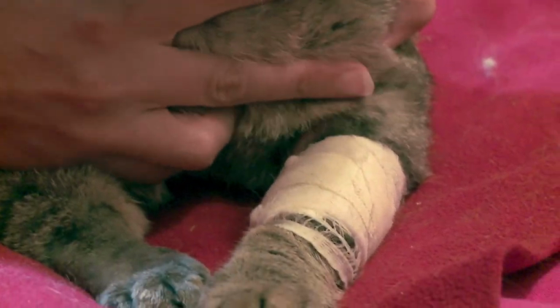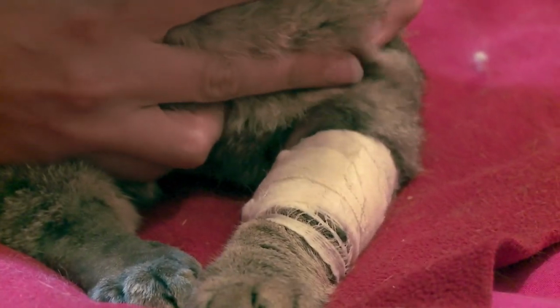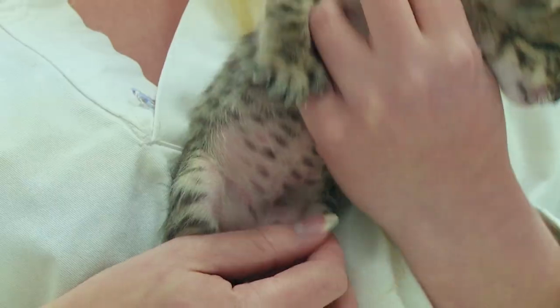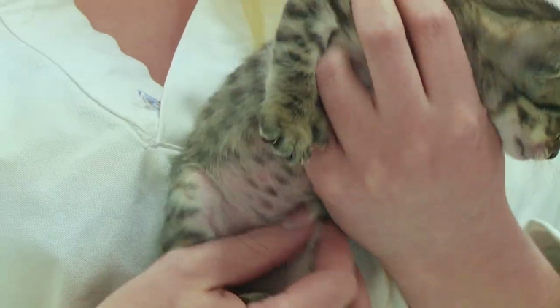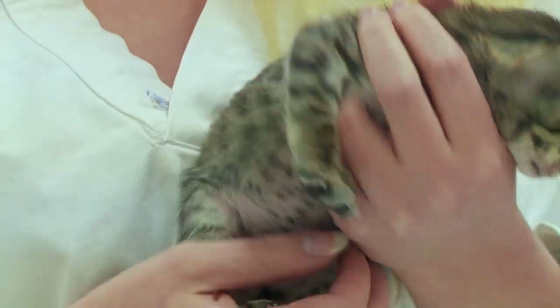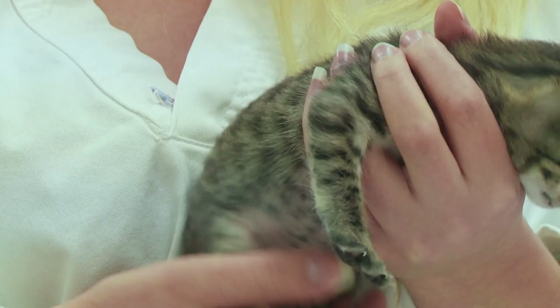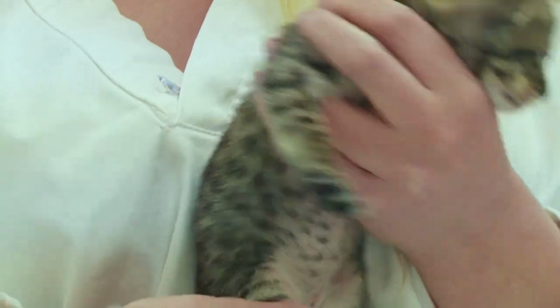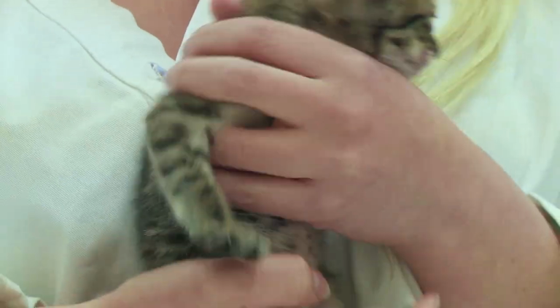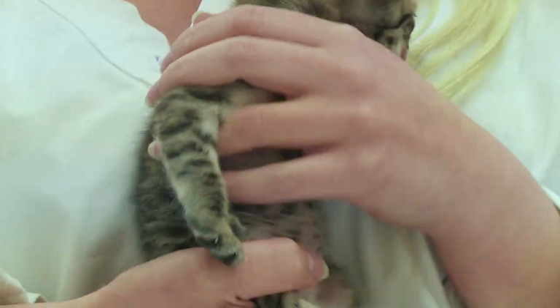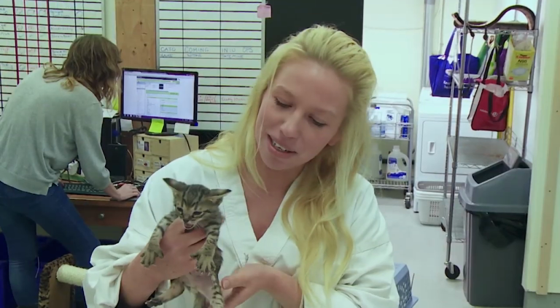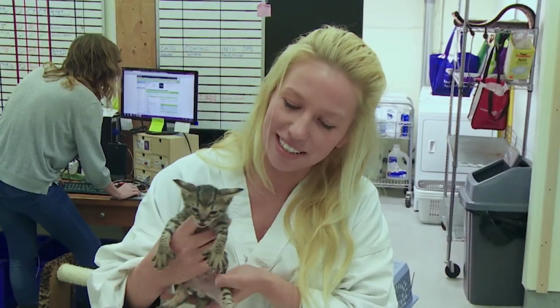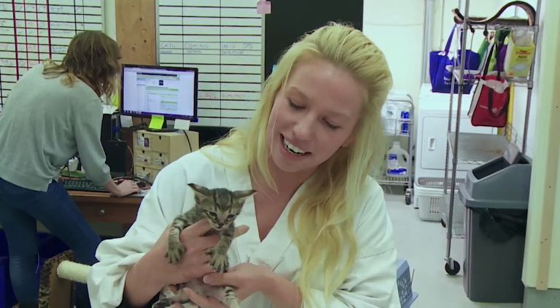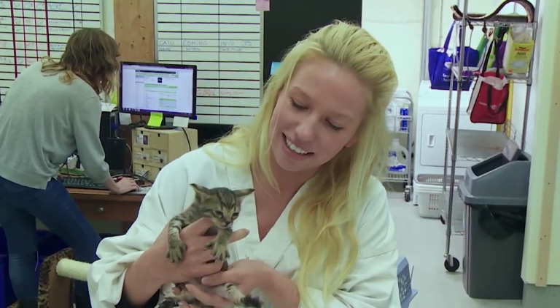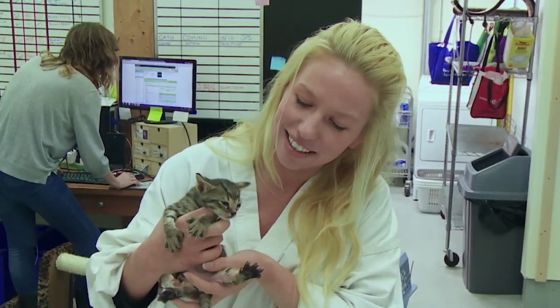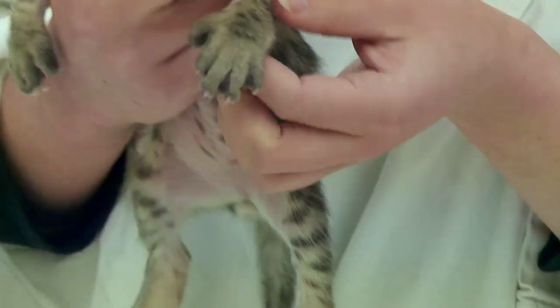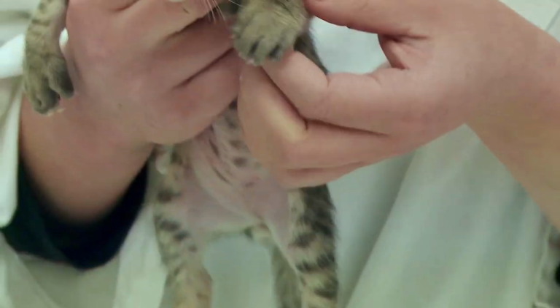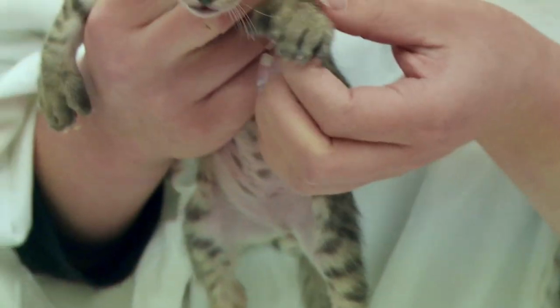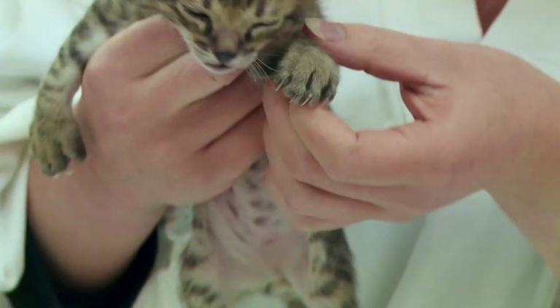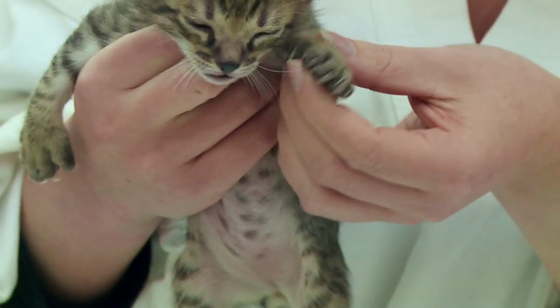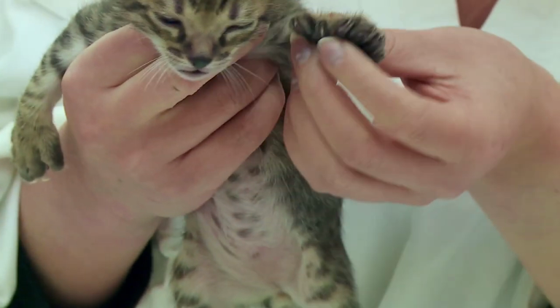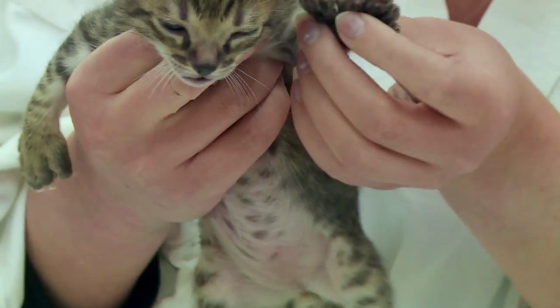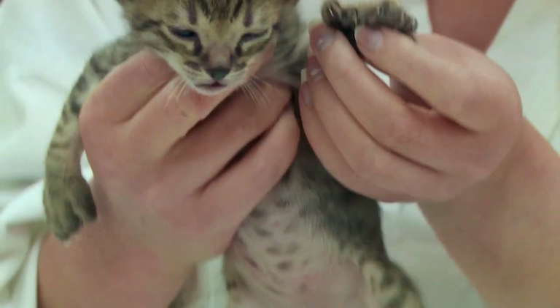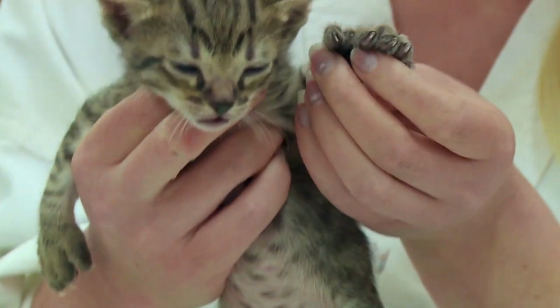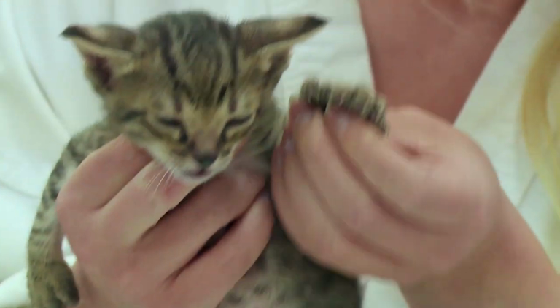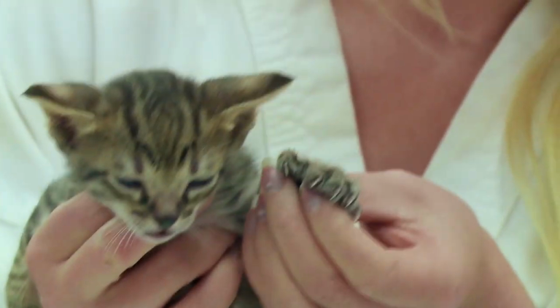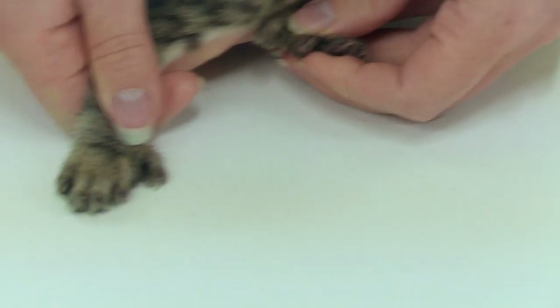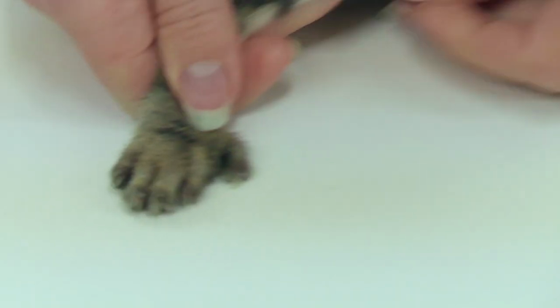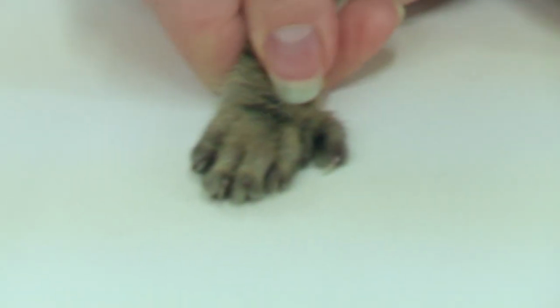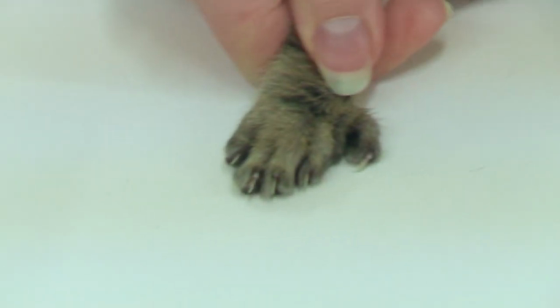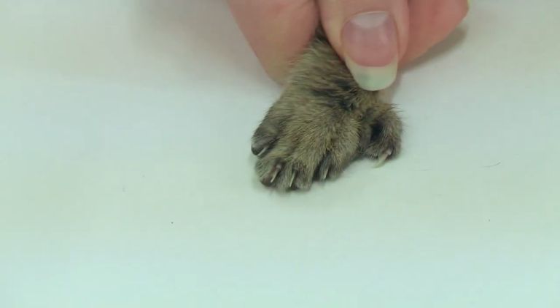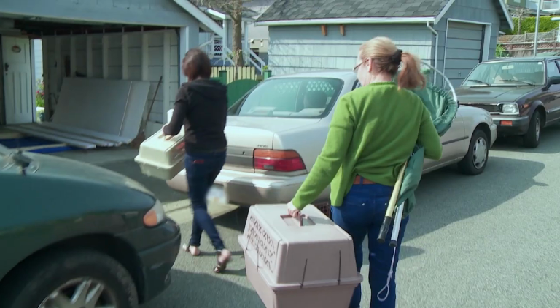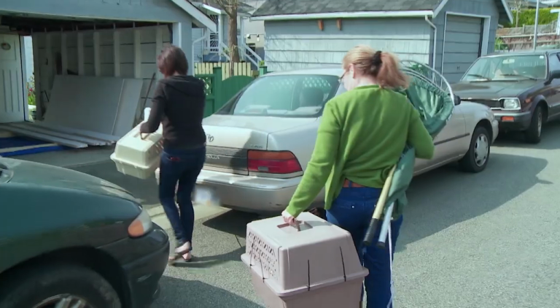This one is a little bit special because it has an extra toe on all of its paws, so it's called a polydactyl cat.